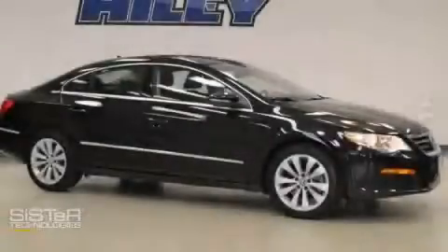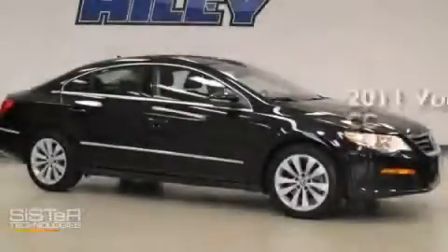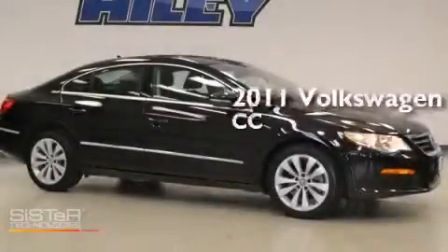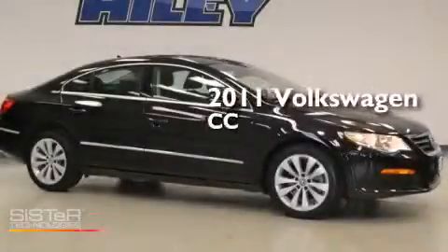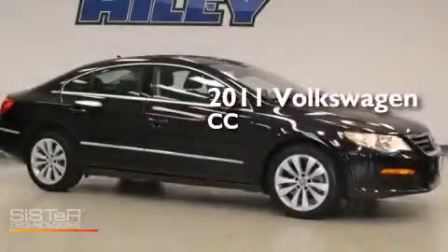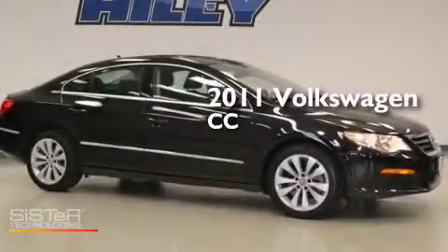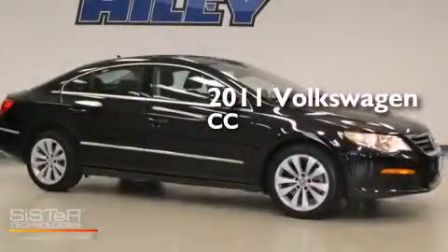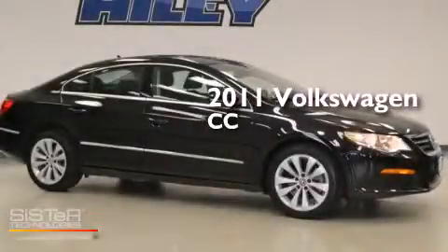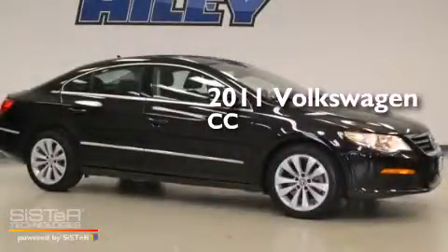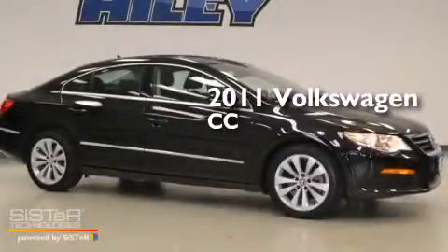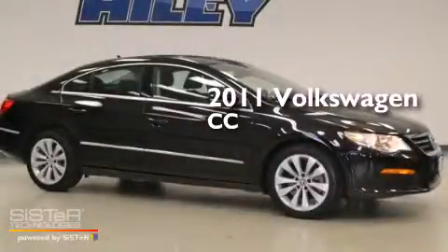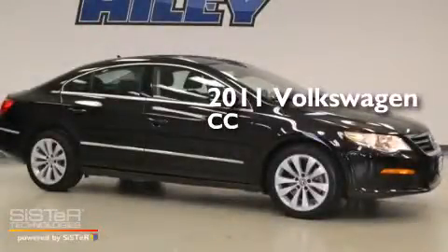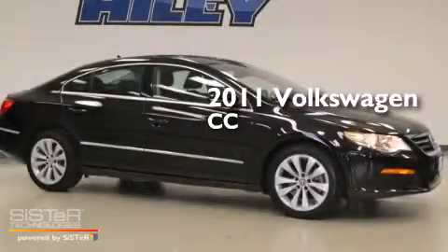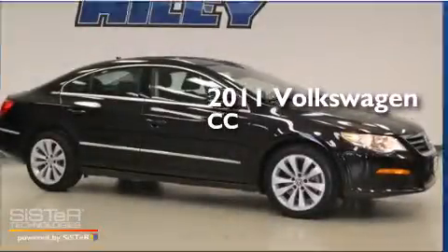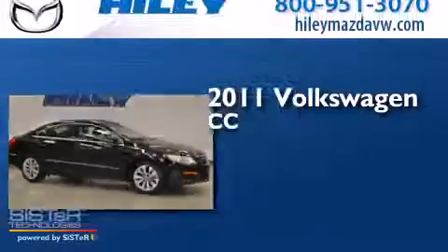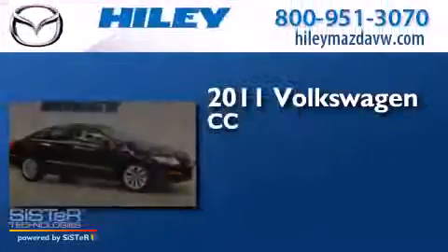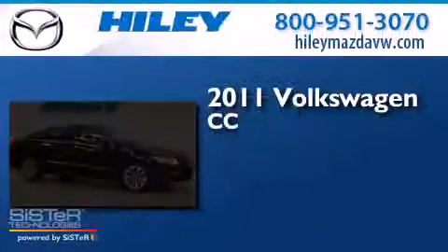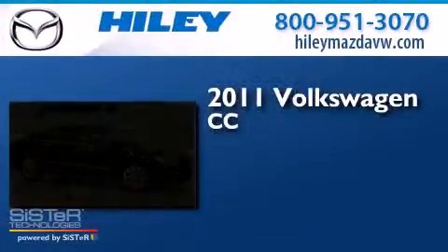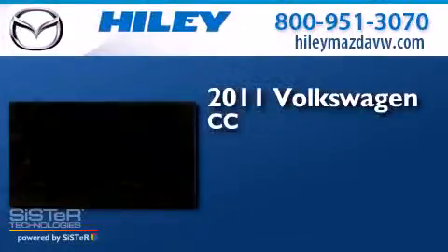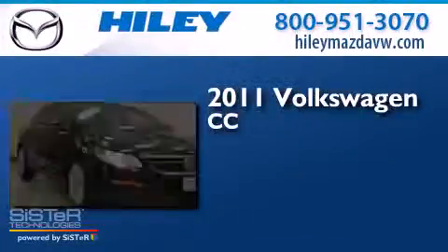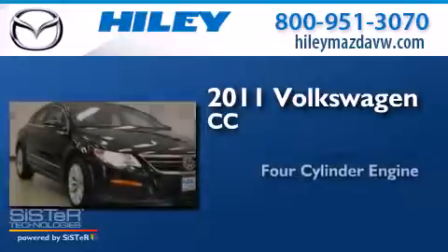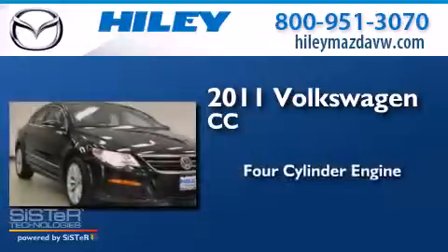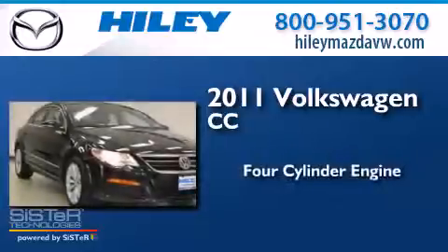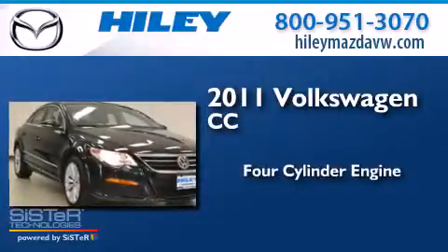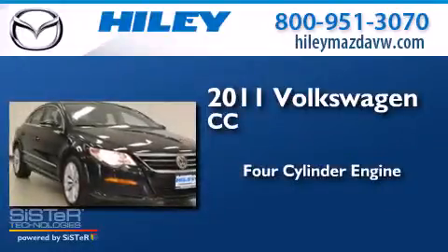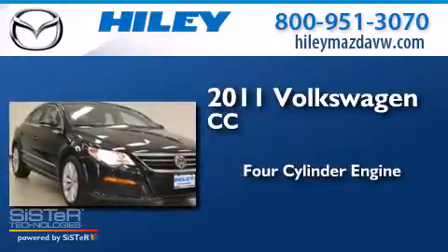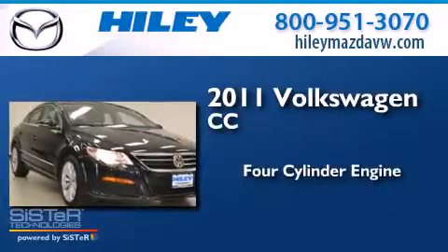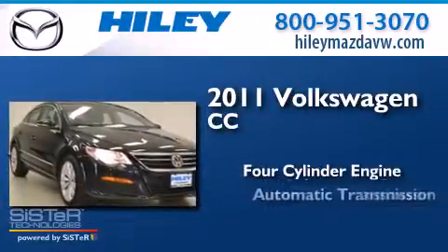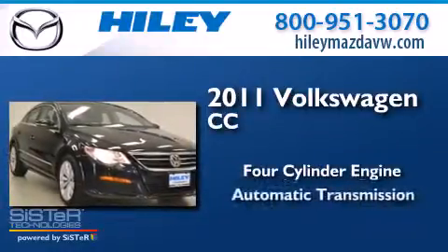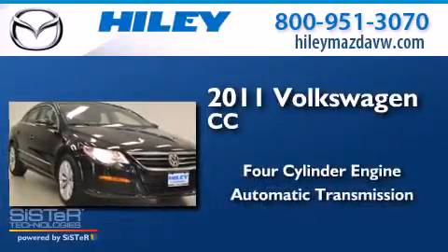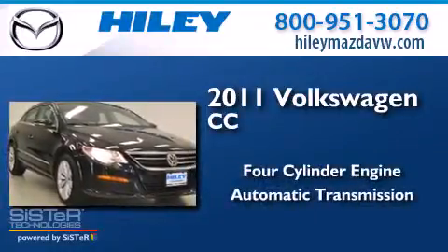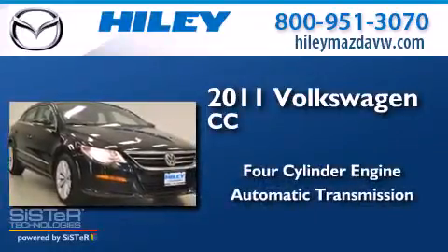This is a 2011 Volkswagen CC. It has a four-cylinder engine and an automatic transmission.